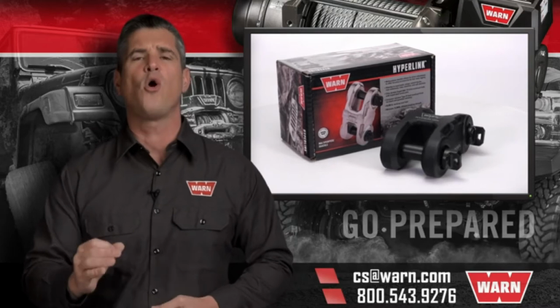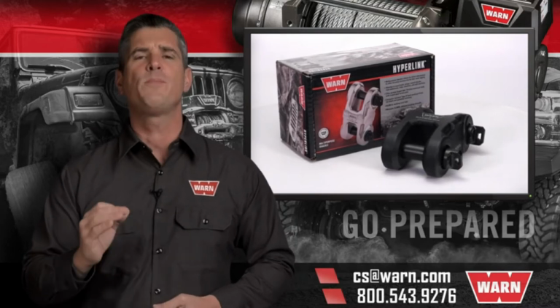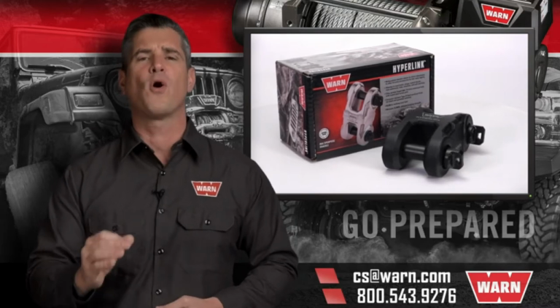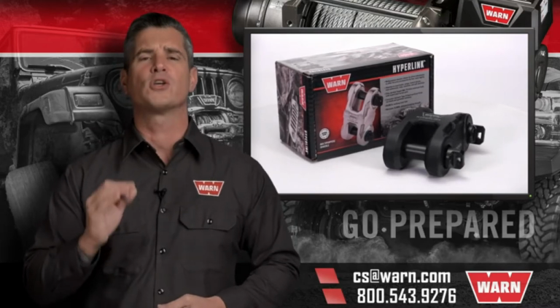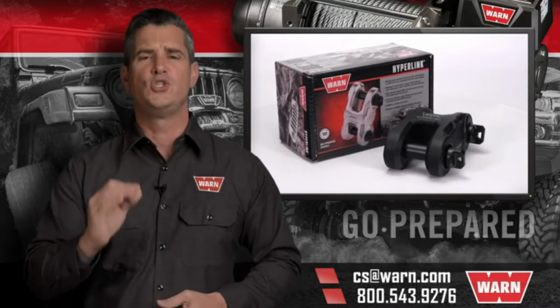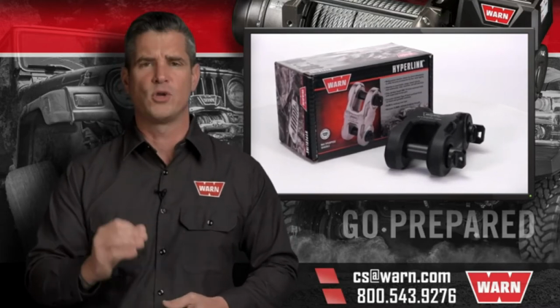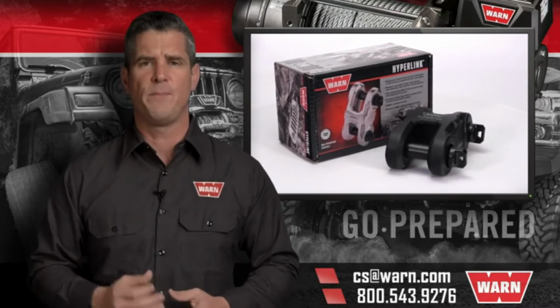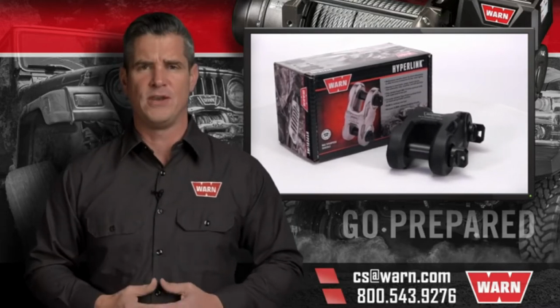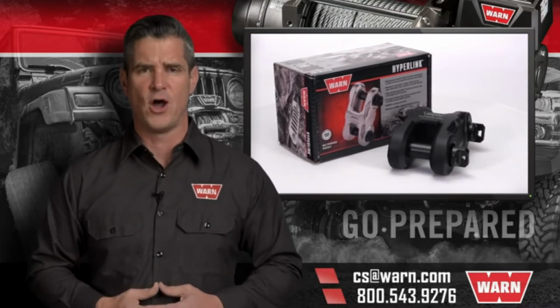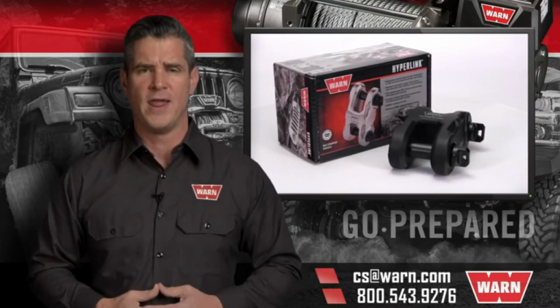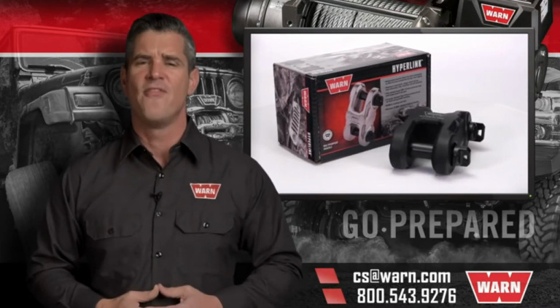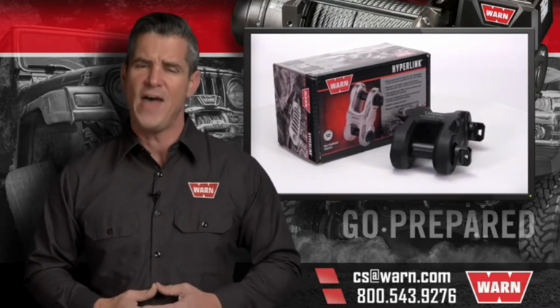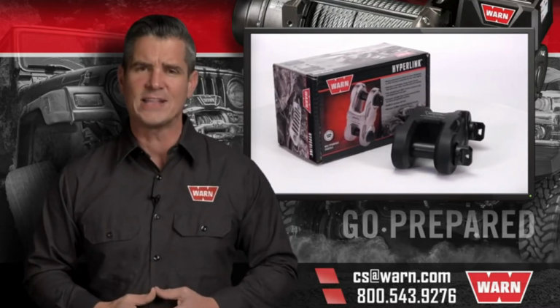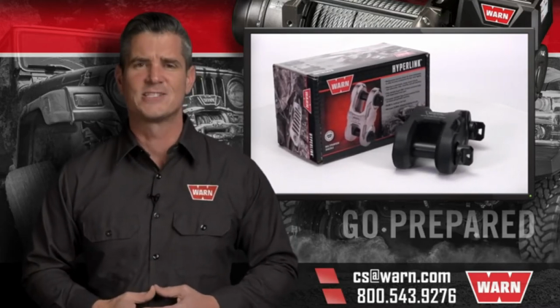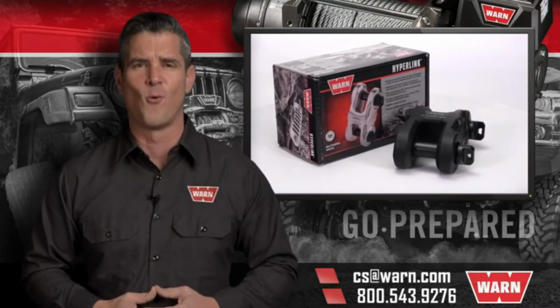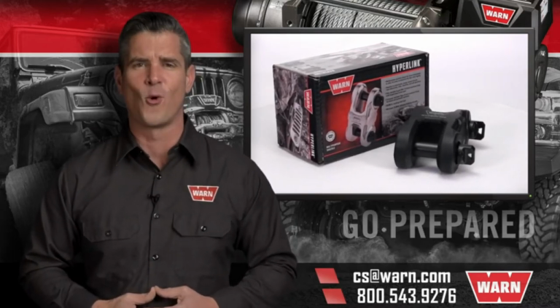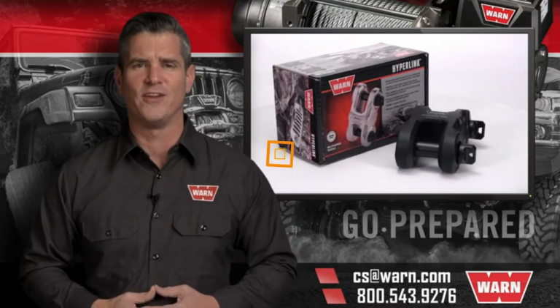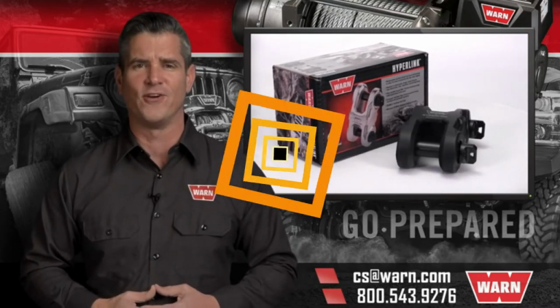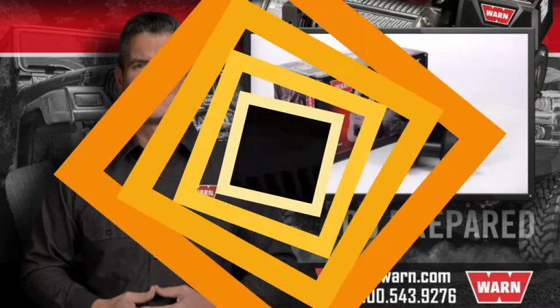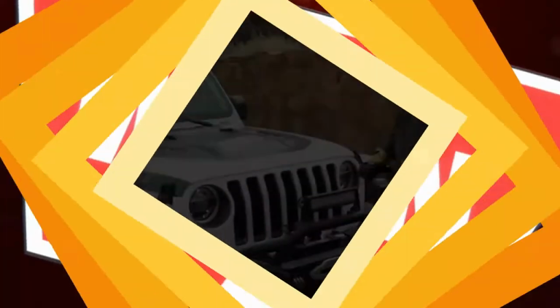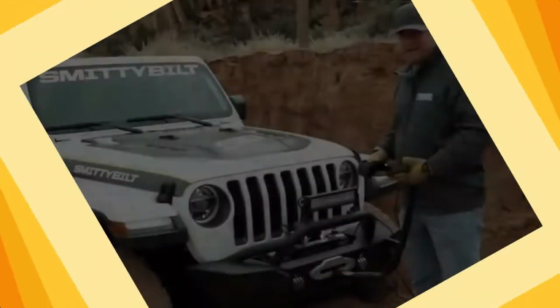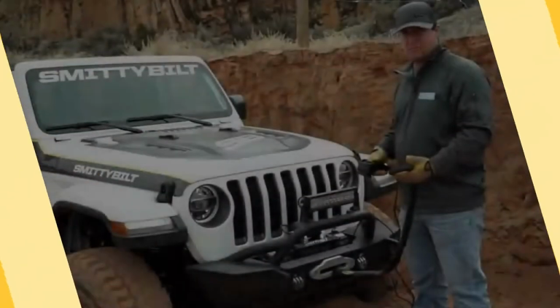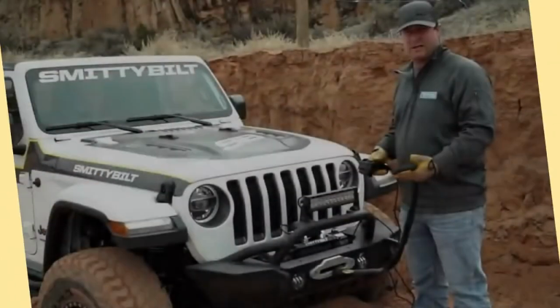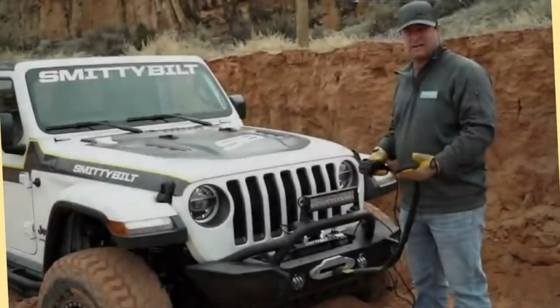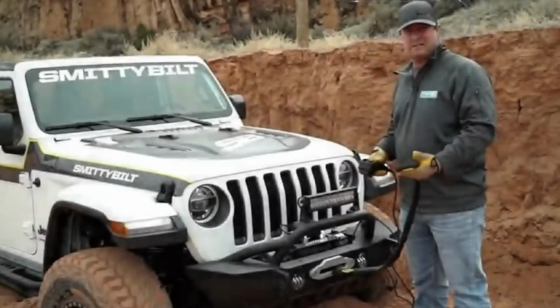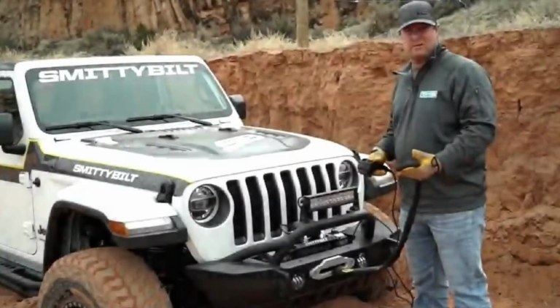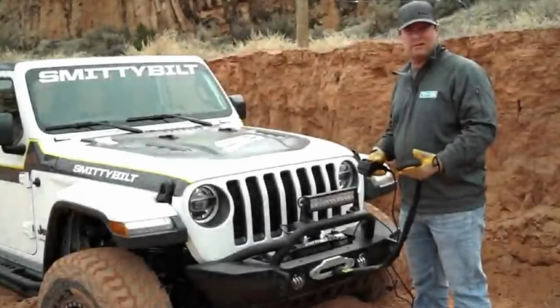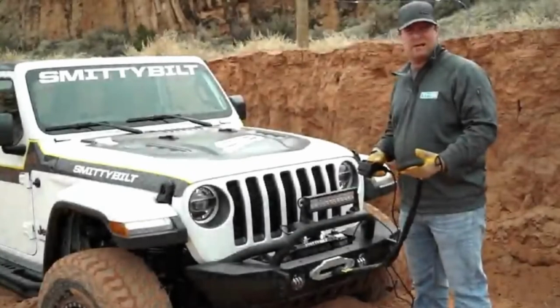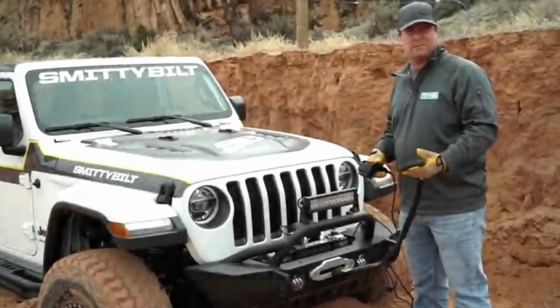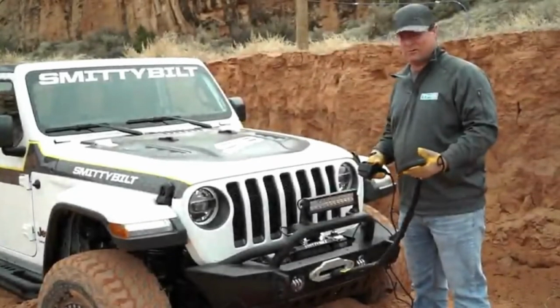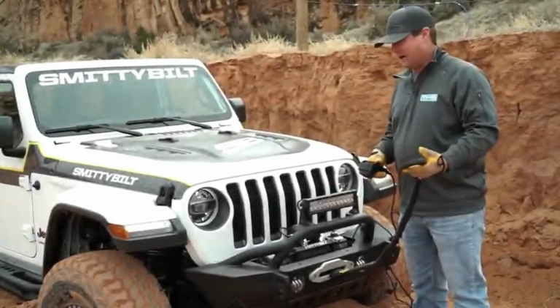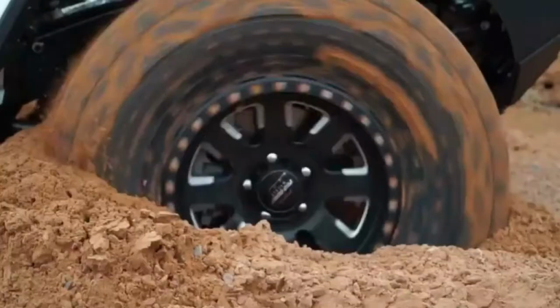Quality products you can depend on. That's the WARN difference. Hey, I'm Ryan Canelli, and today we're going to talk about recovery.